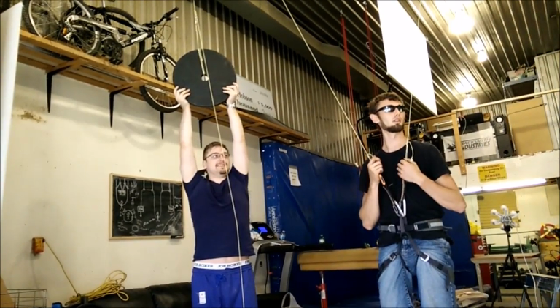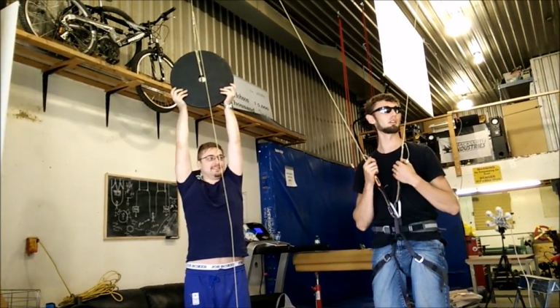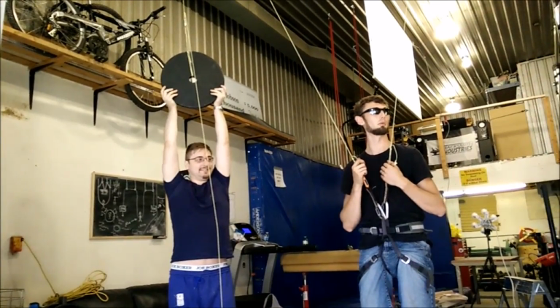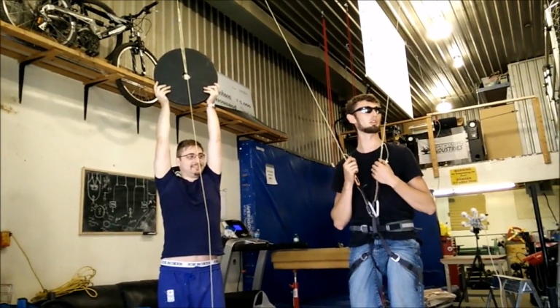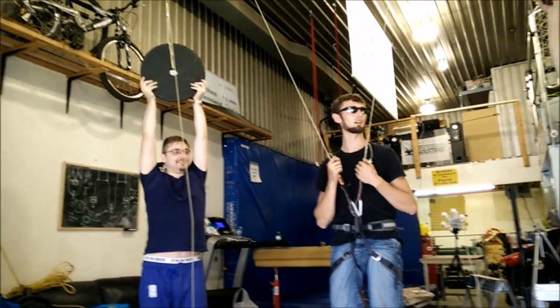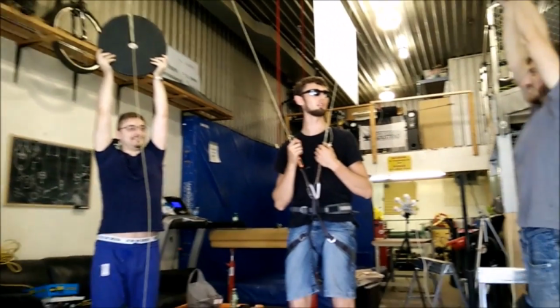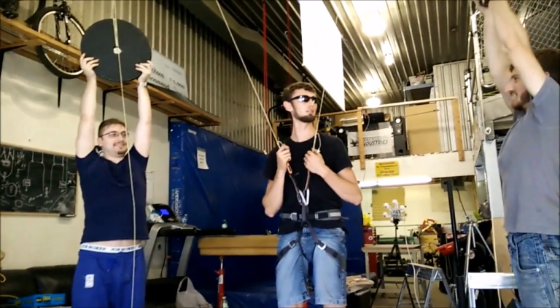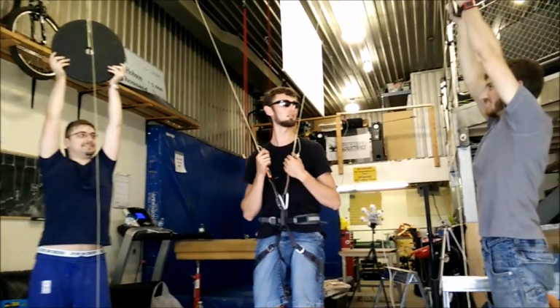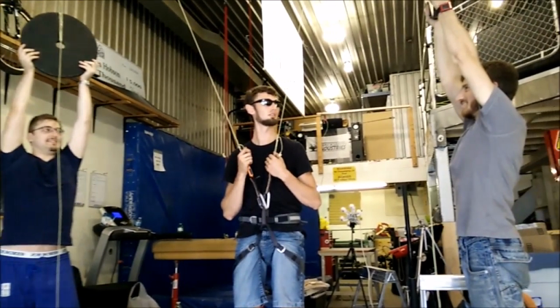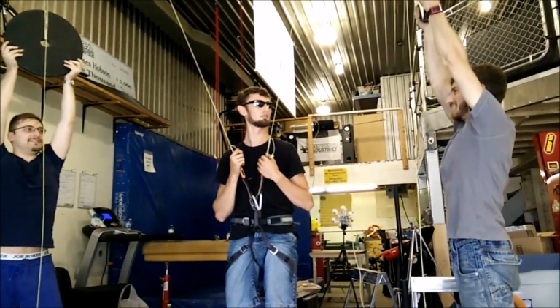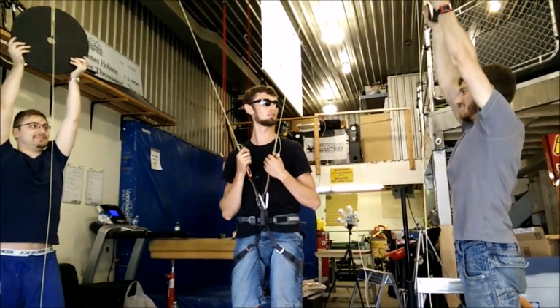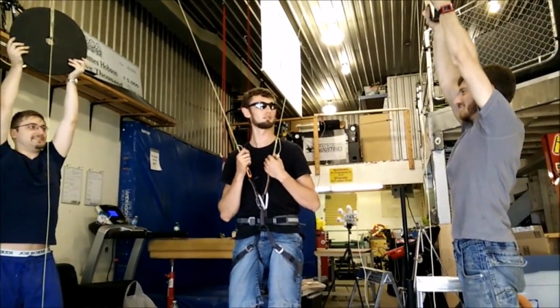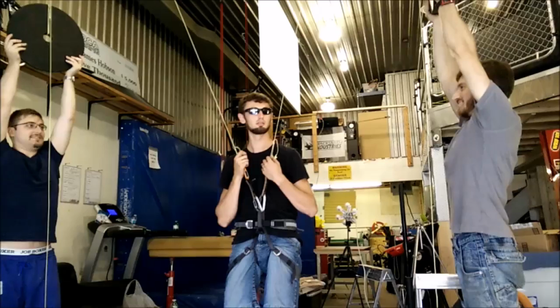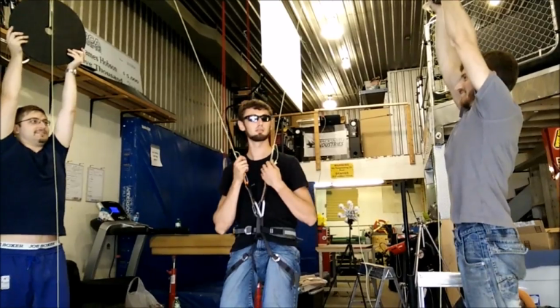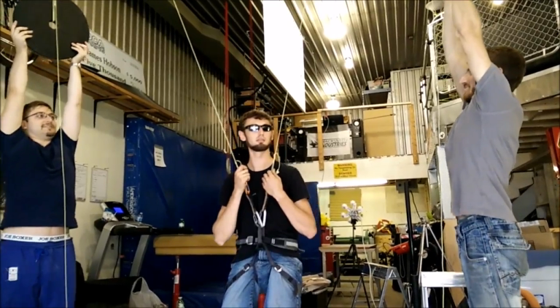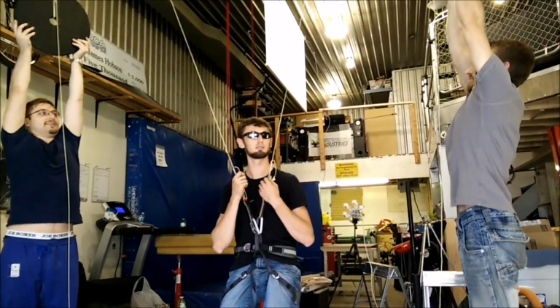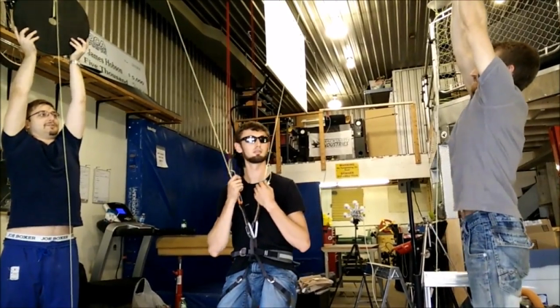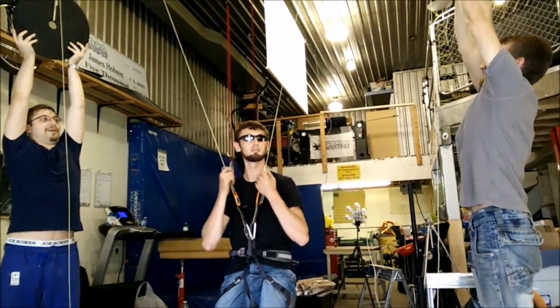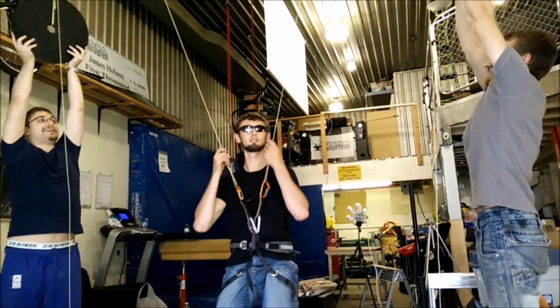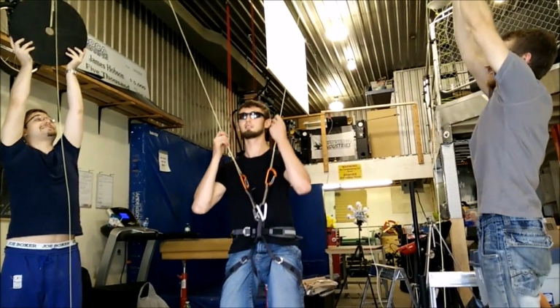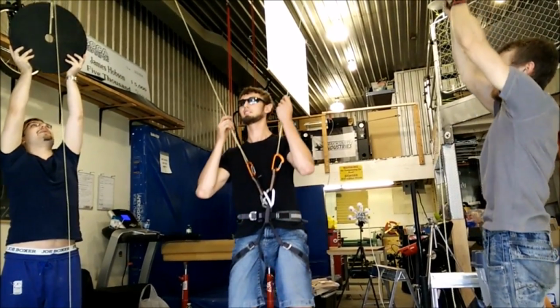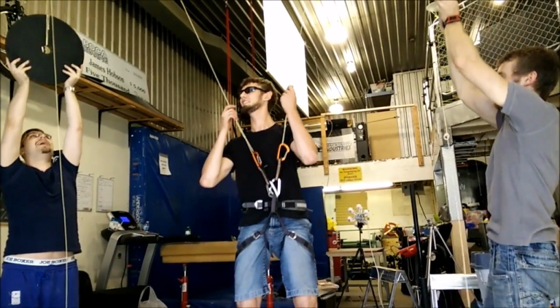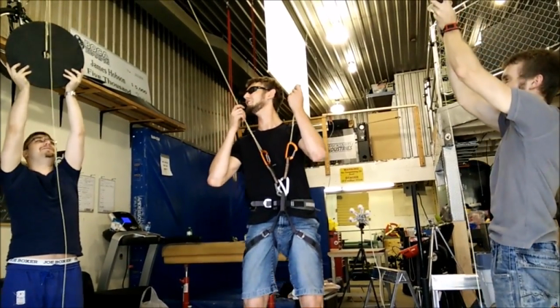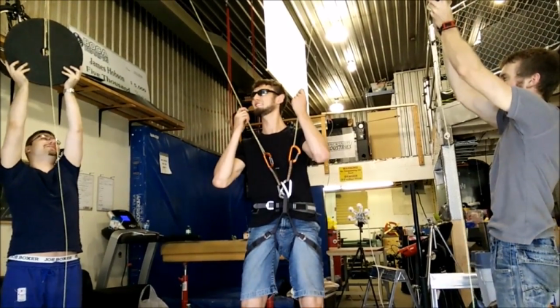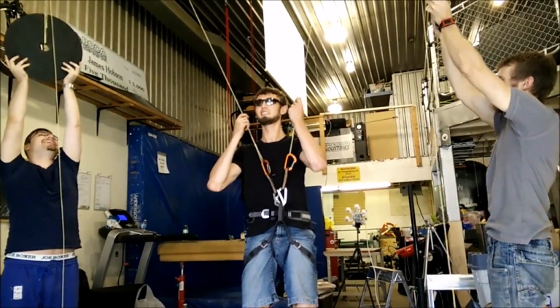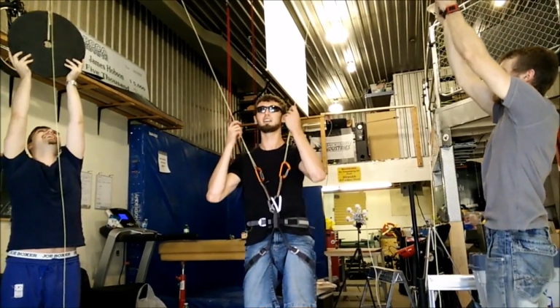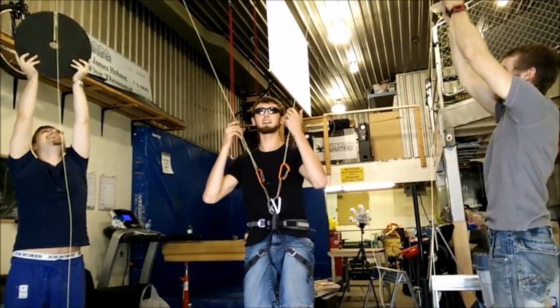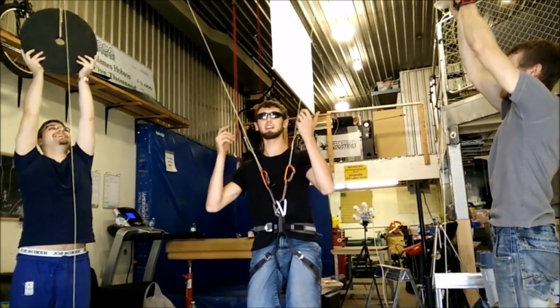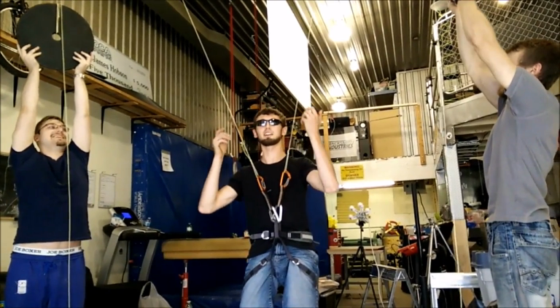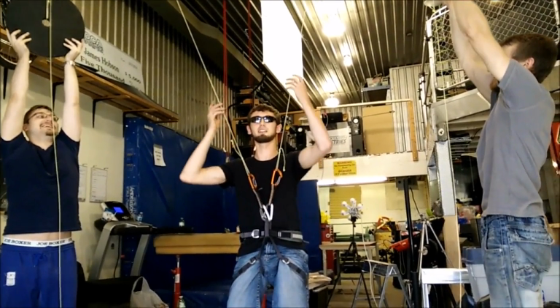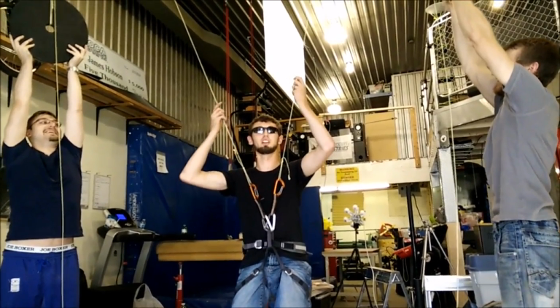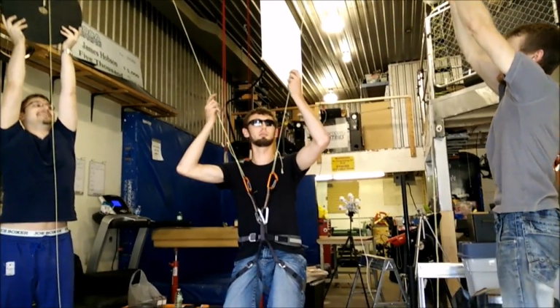I thought you were supposed to look up. What's going on? I can't jump.